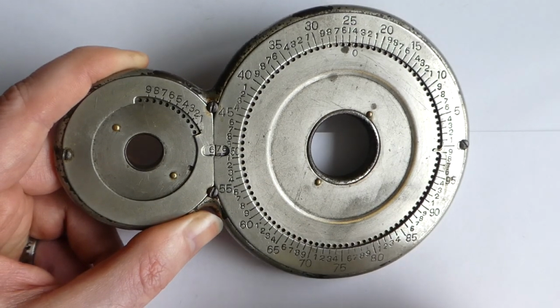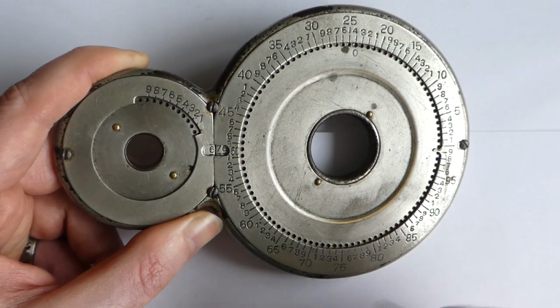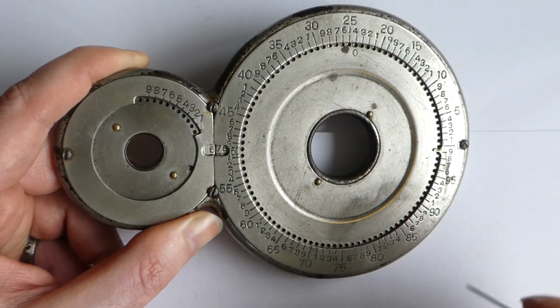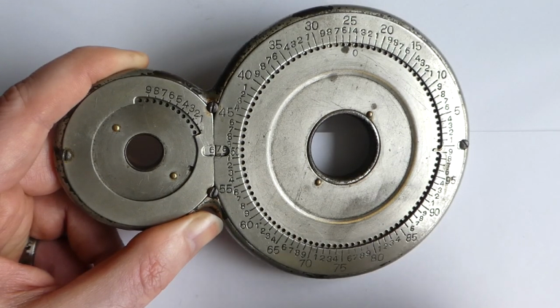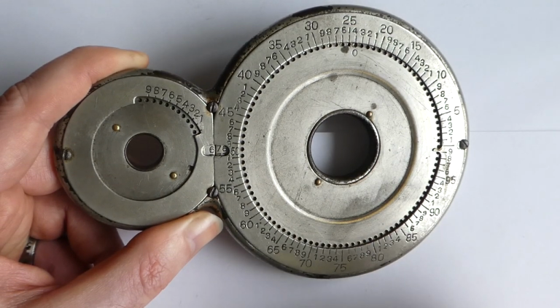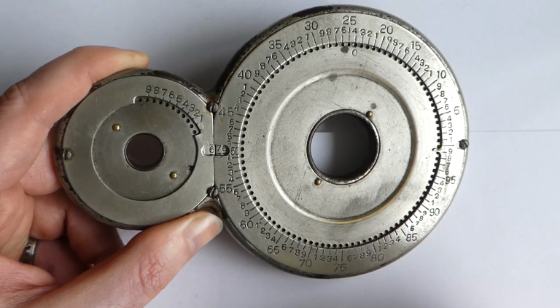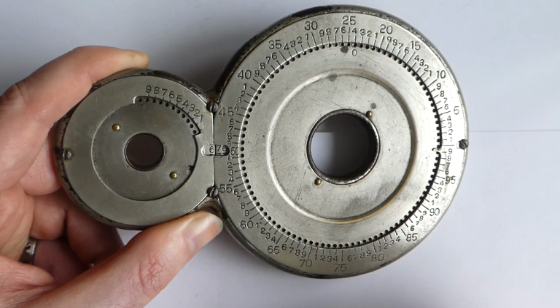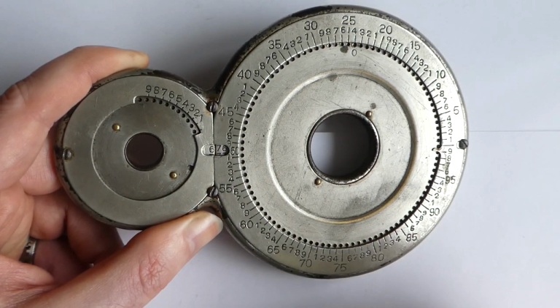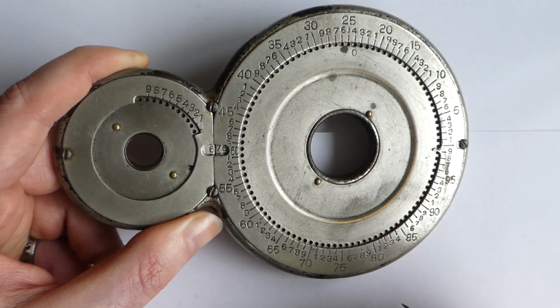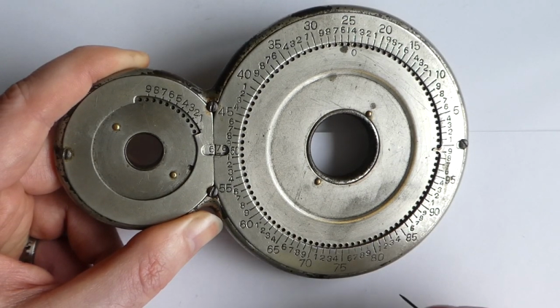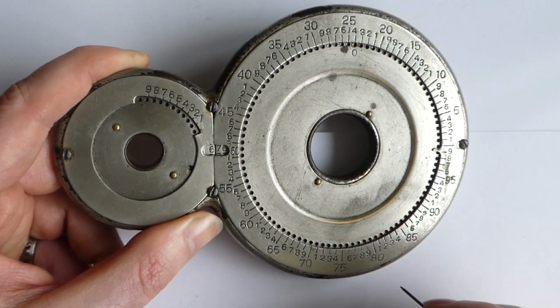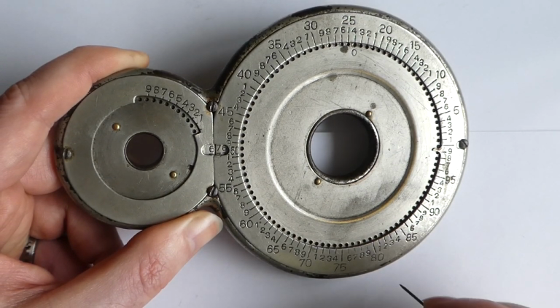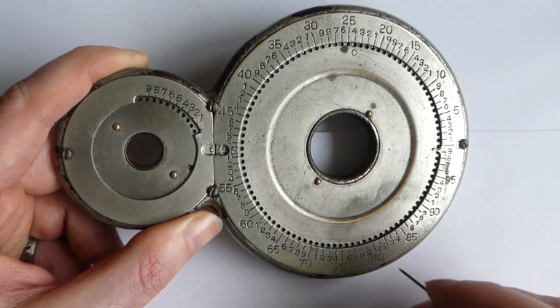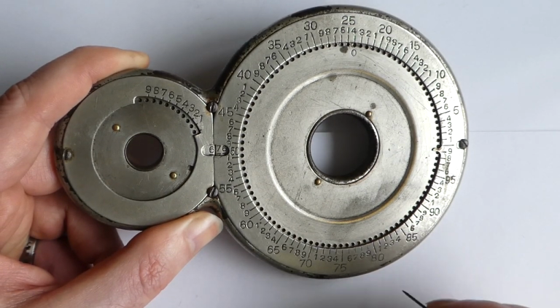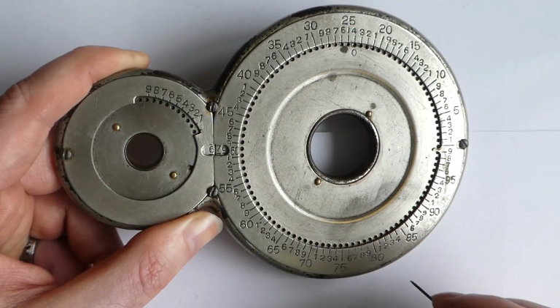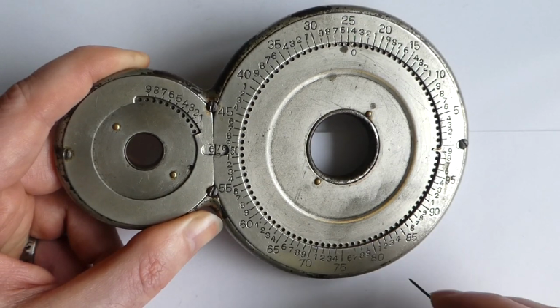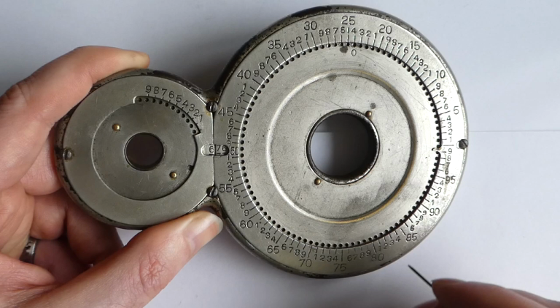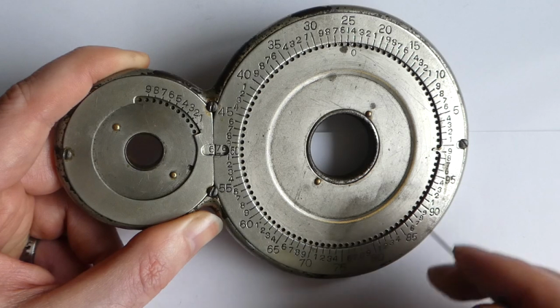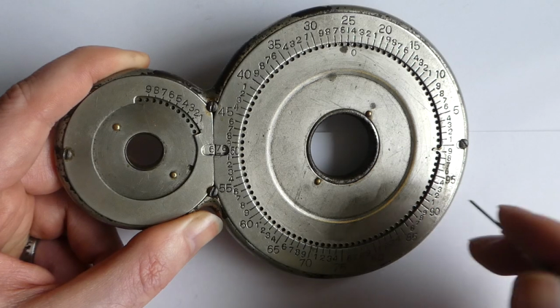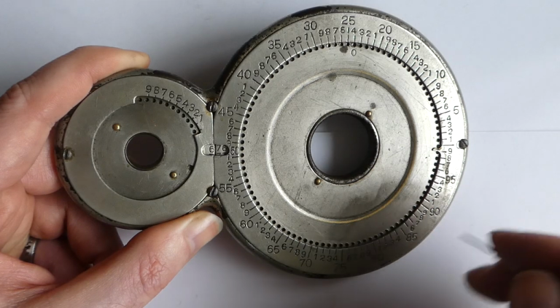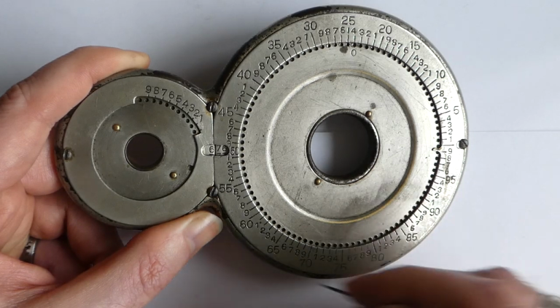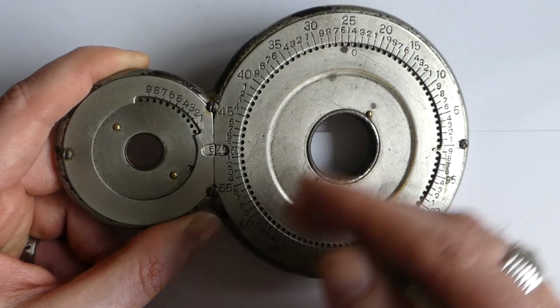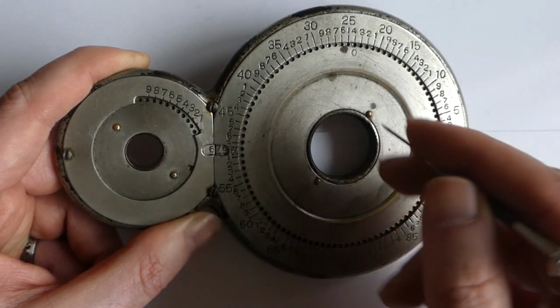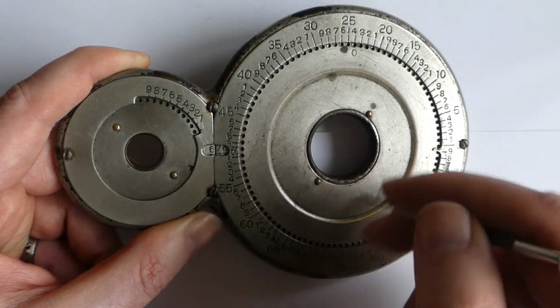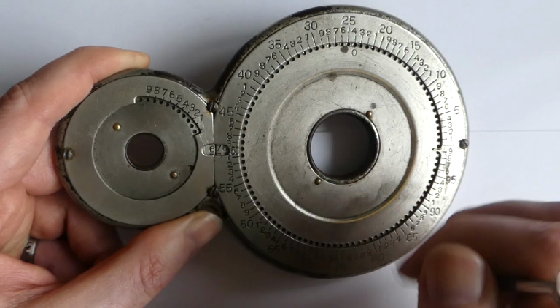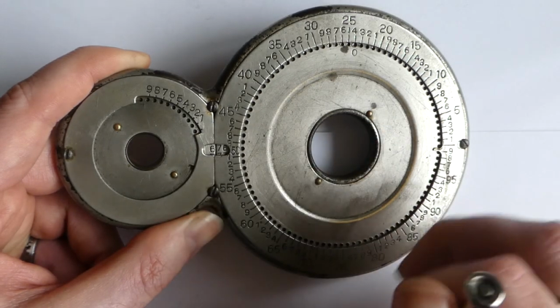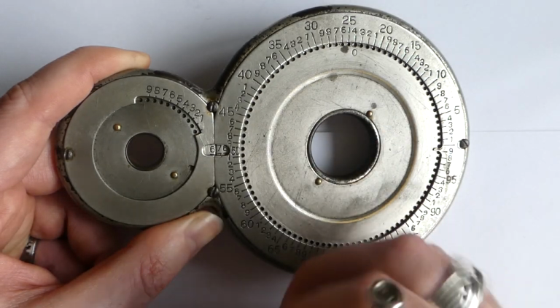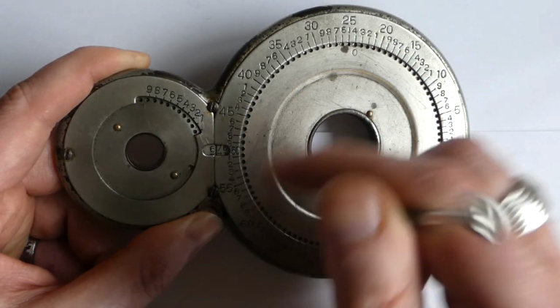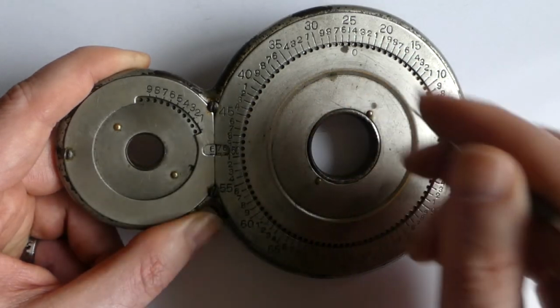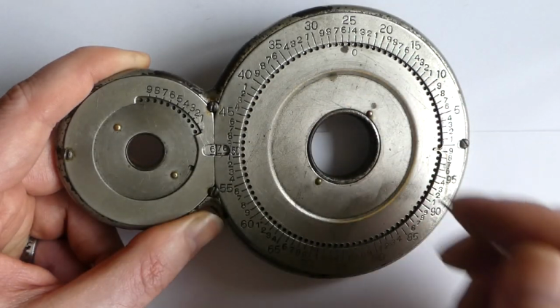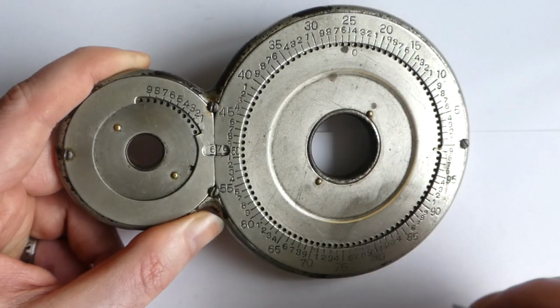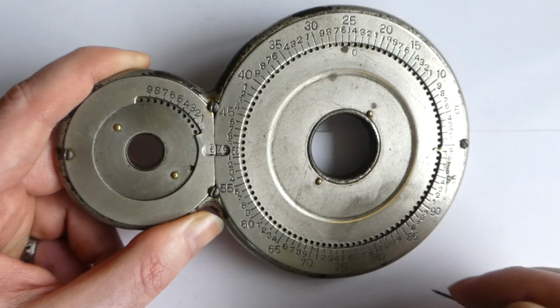It can only add — it can't subtract. The wheels only go one way.